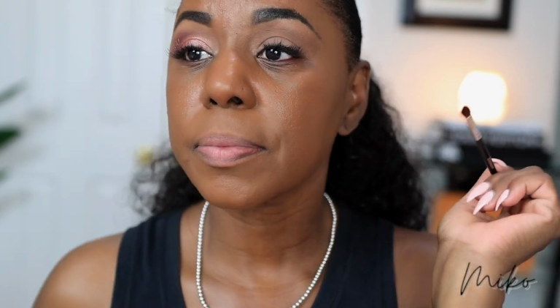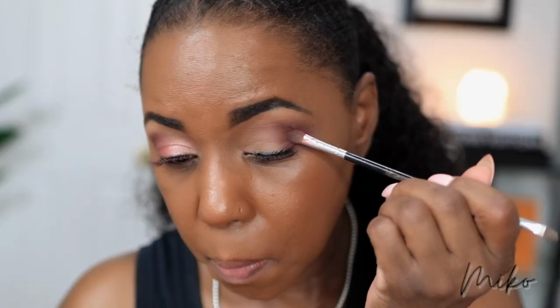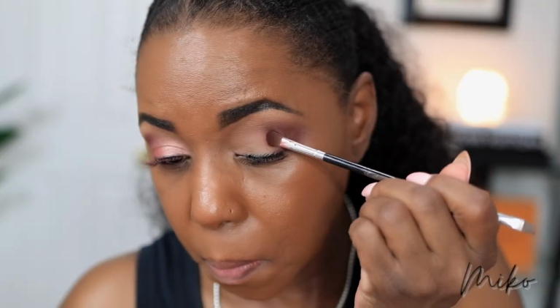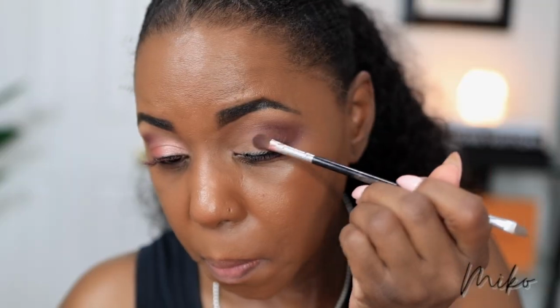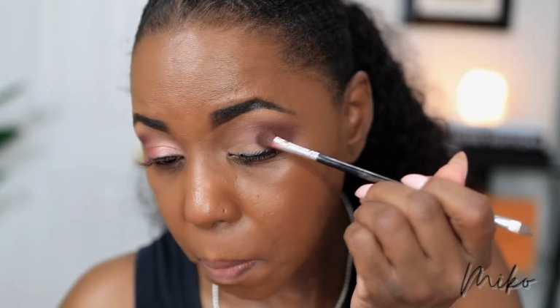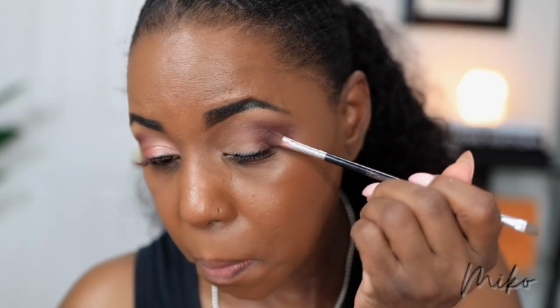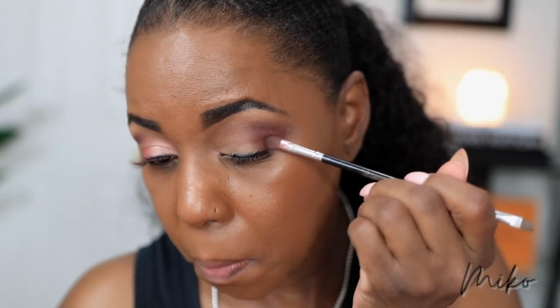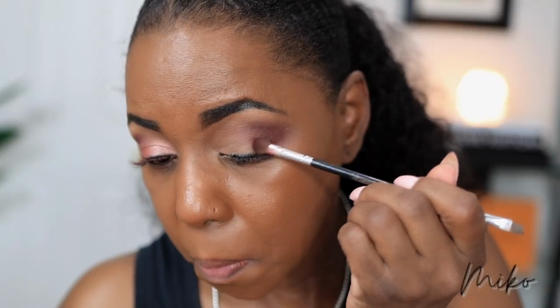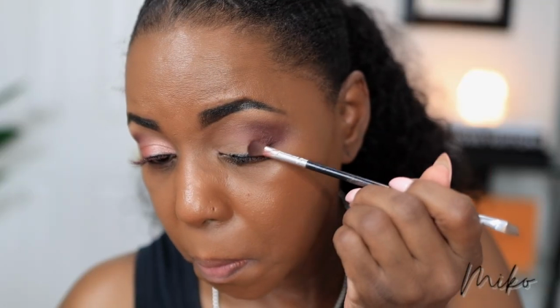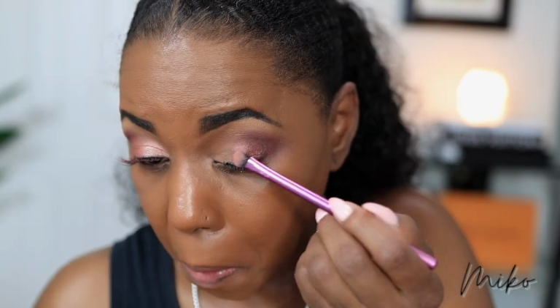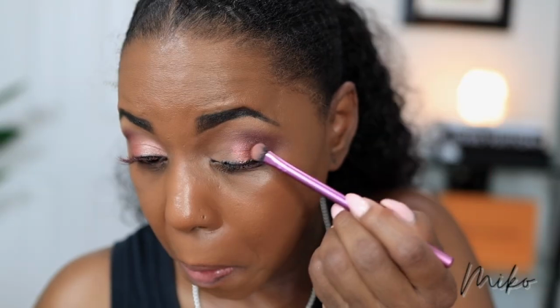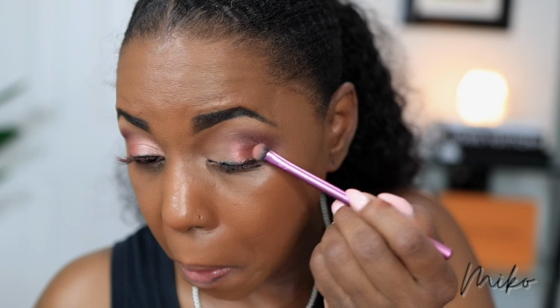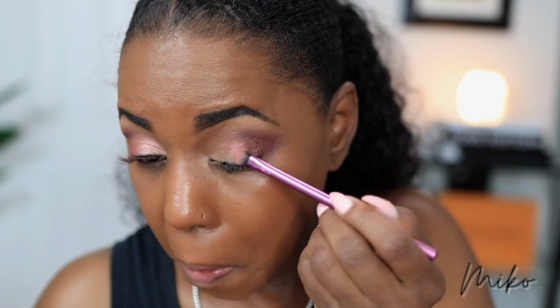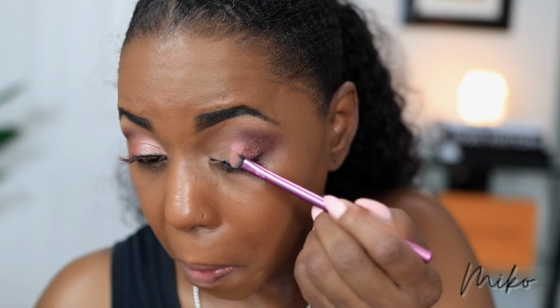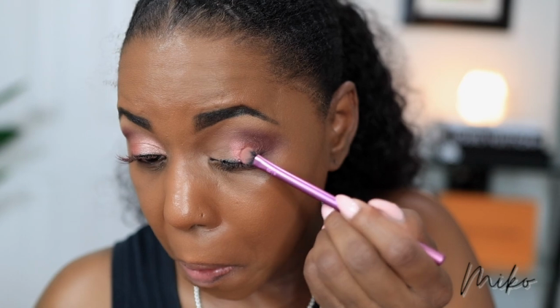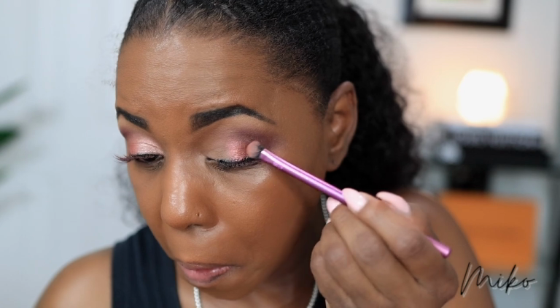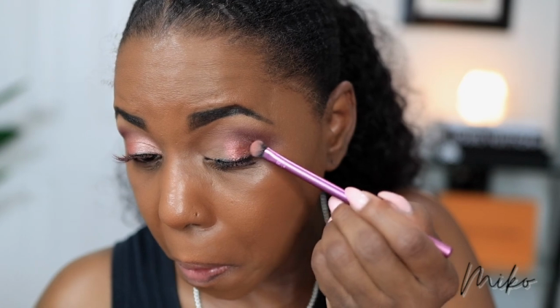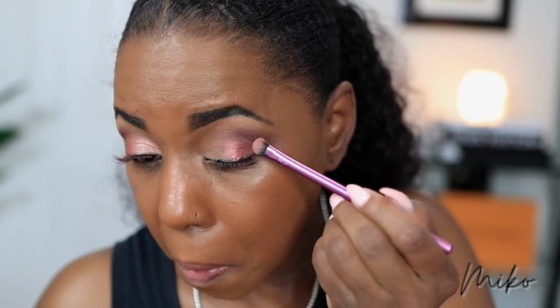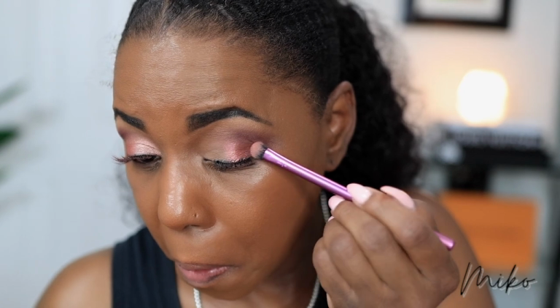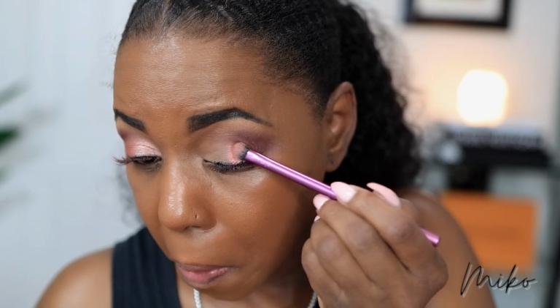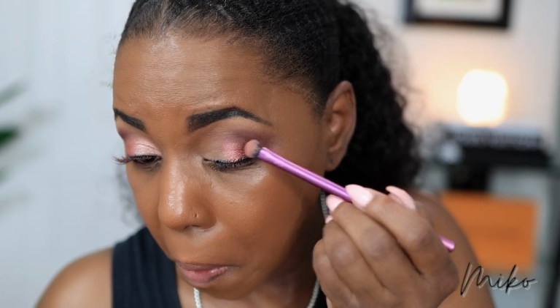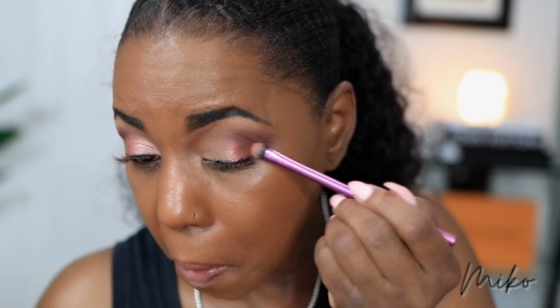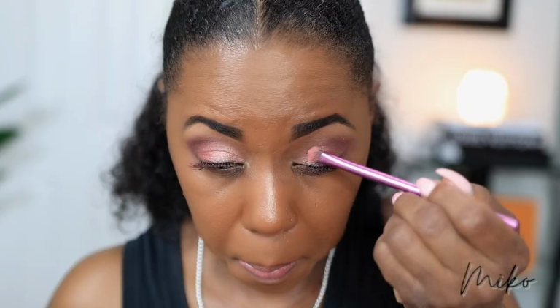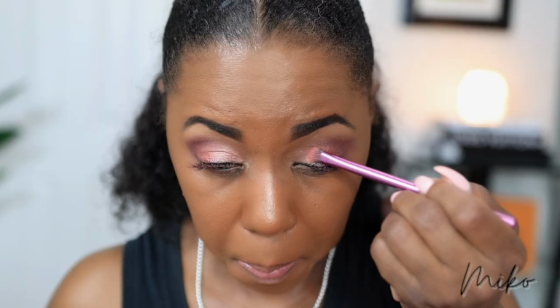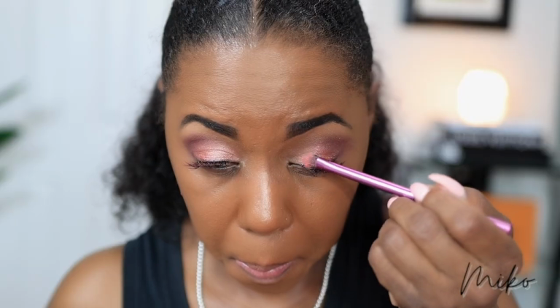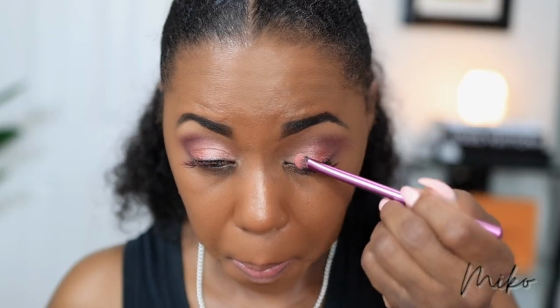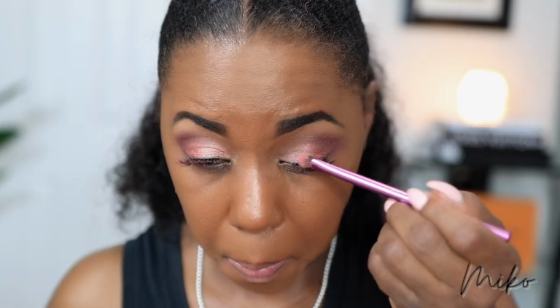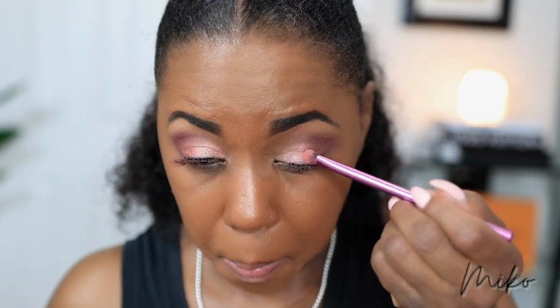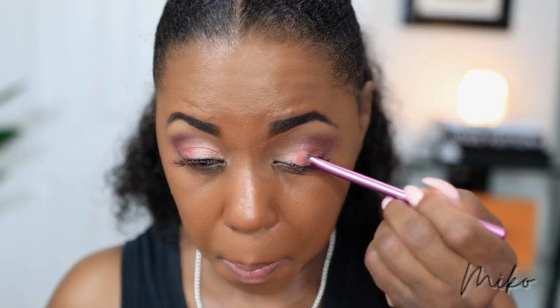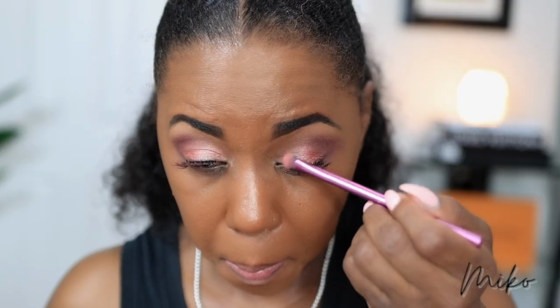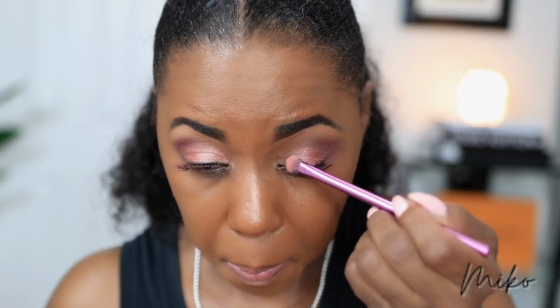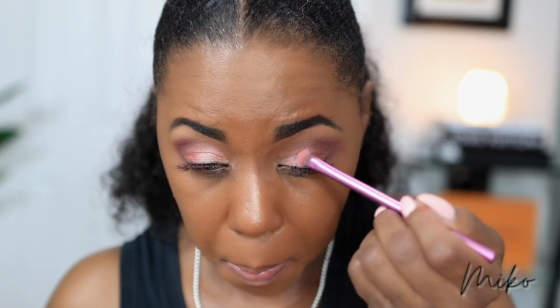I want to bring this in a little bit more. I didn't put any more product on the brush — I'm just using whatever product was left over and I'm just dragging it to meet that lighter shade in the center. So a very subtle difference, but it's giving me that ombre gradient effect that I'm going for.